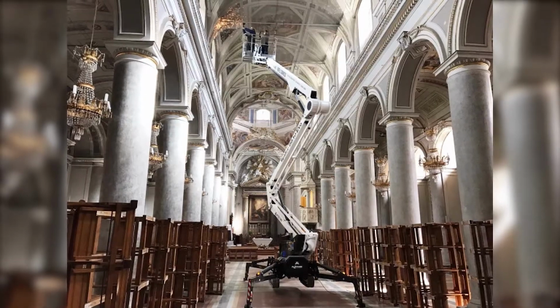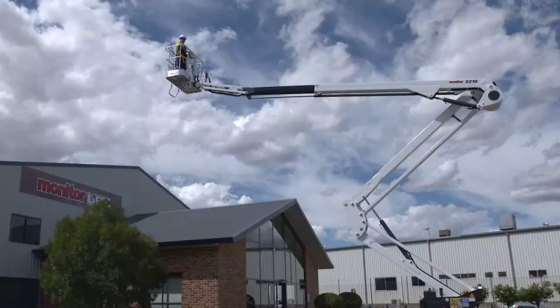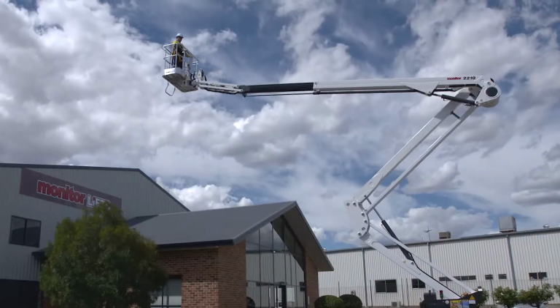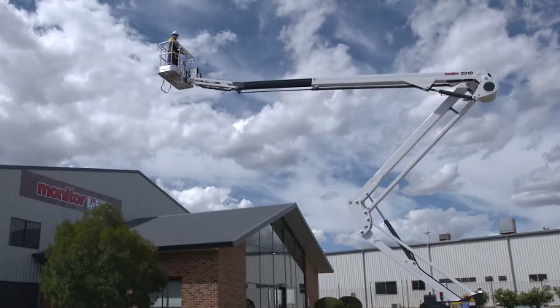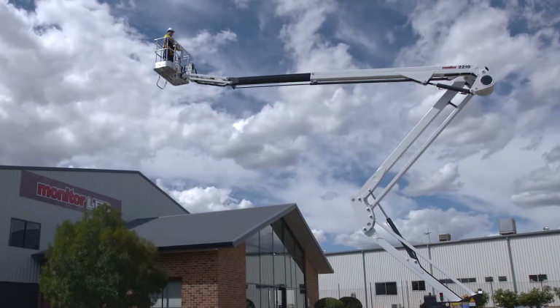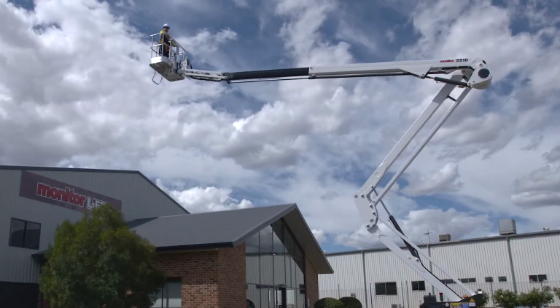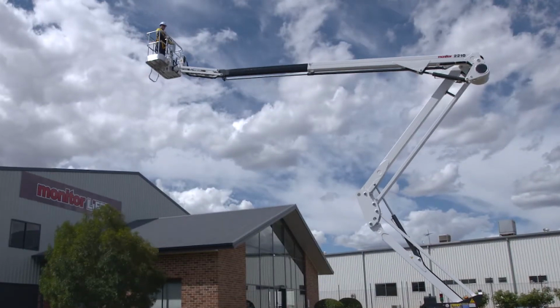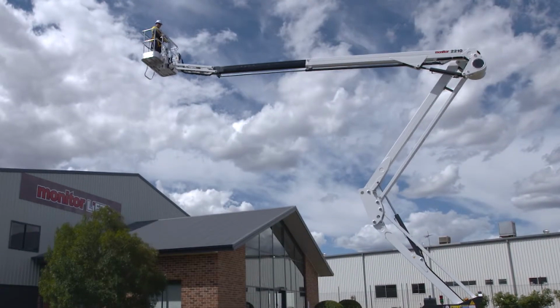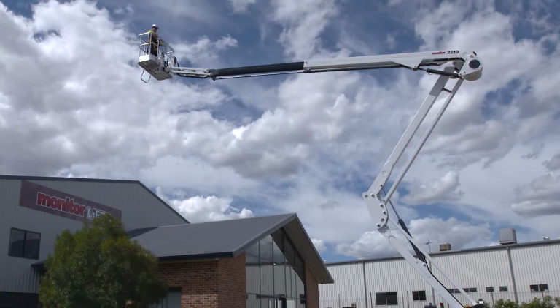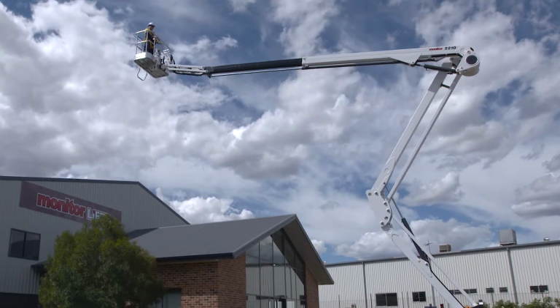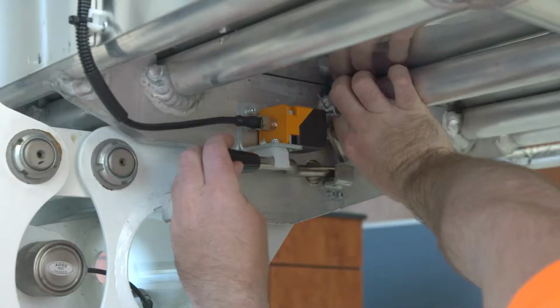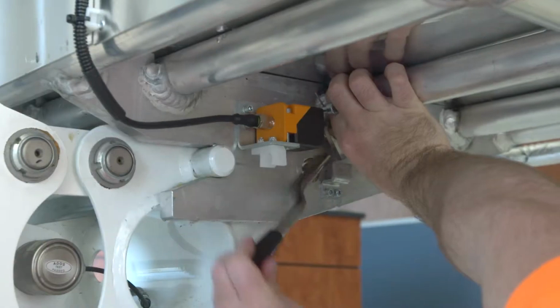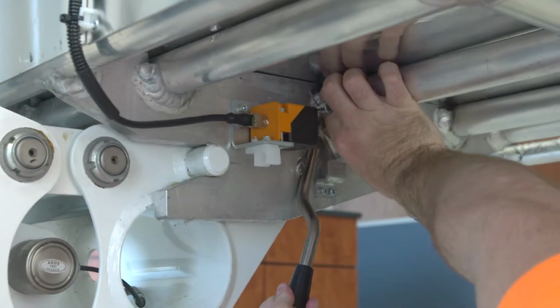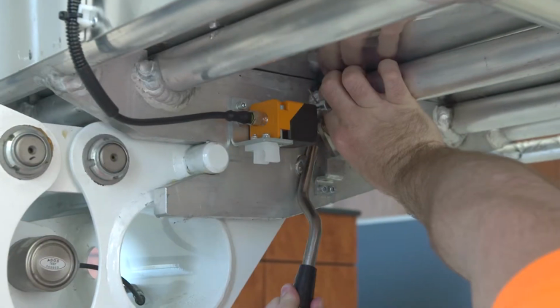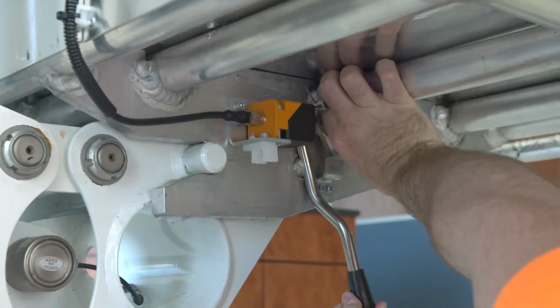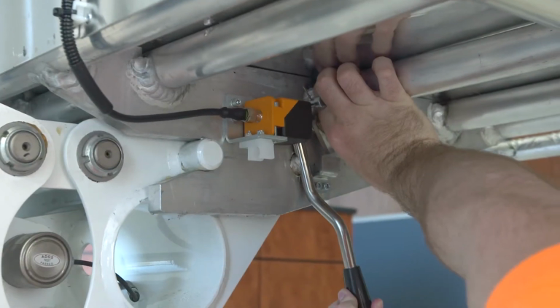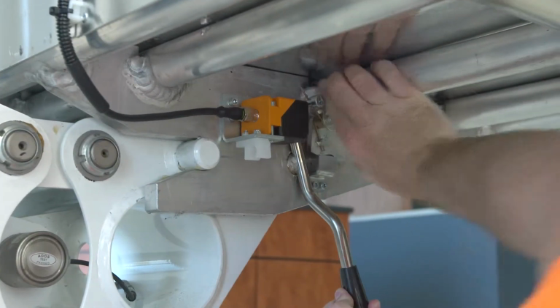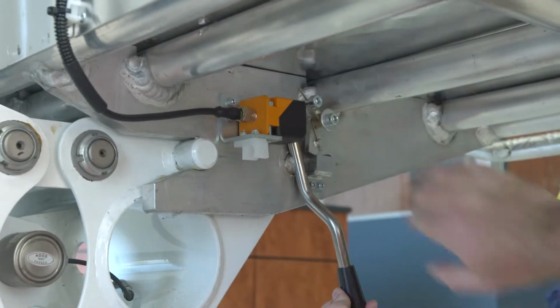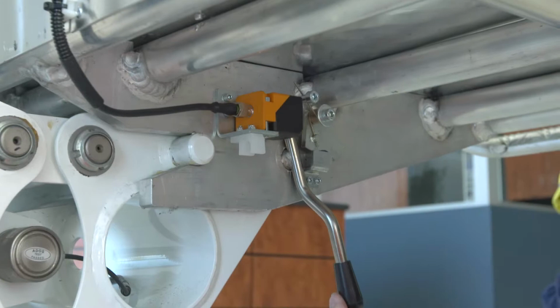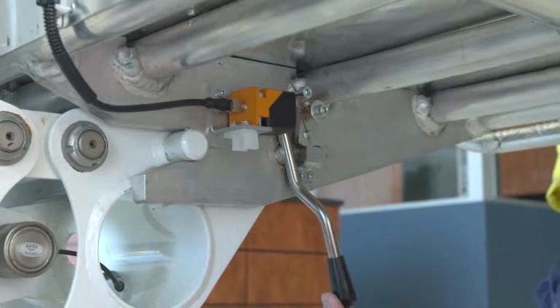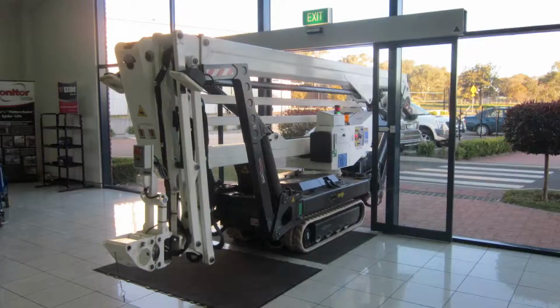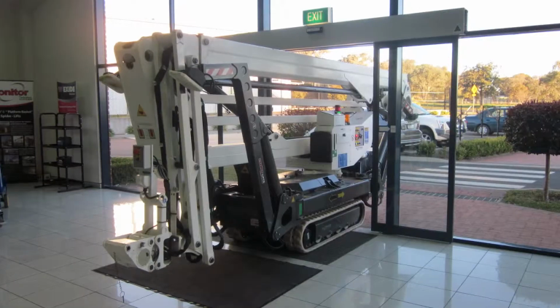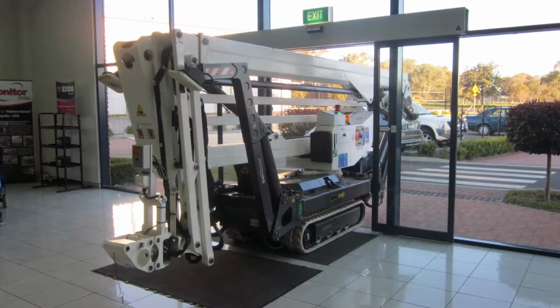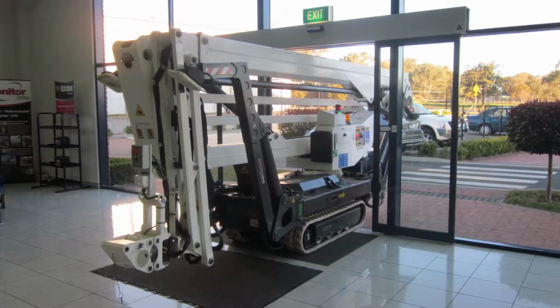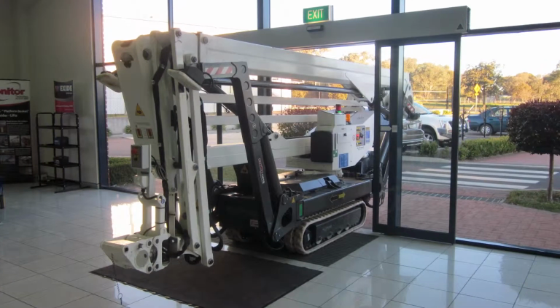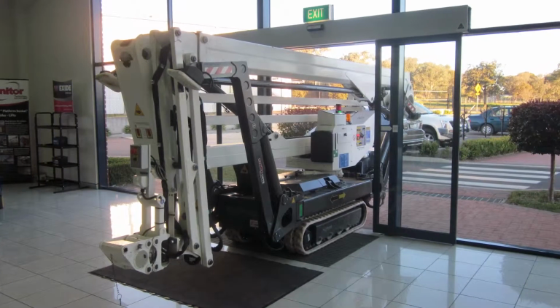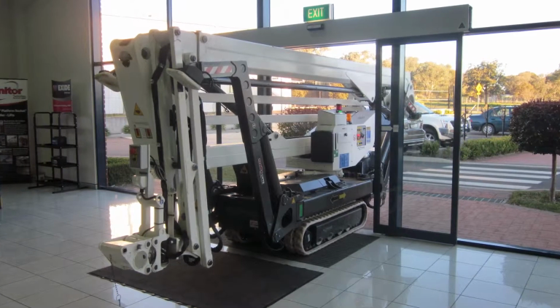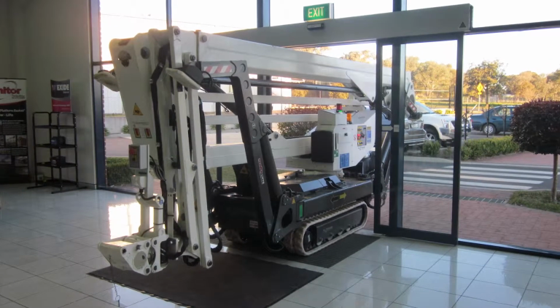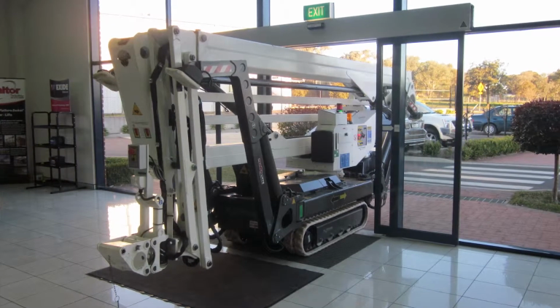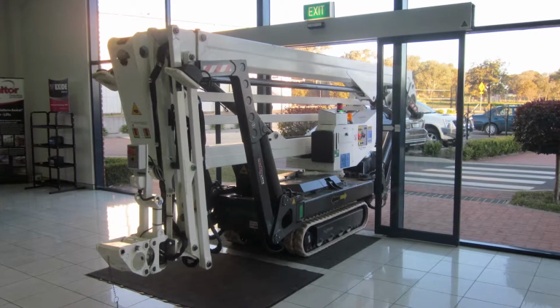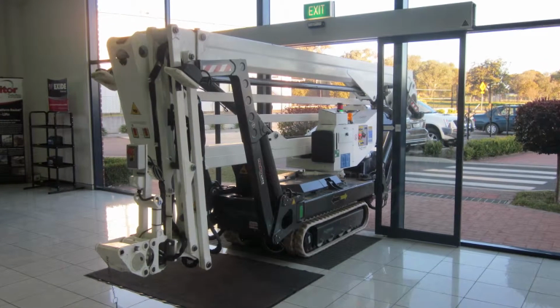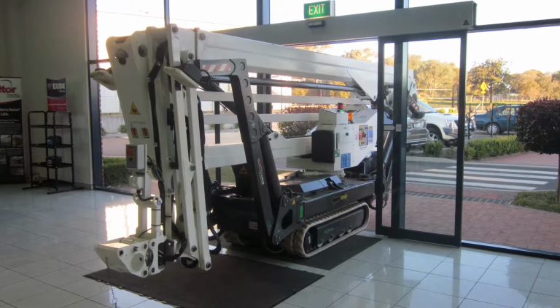The basket is easily and quickly removed with one pin, shortening the stowed length for incredible manoeuvrability.